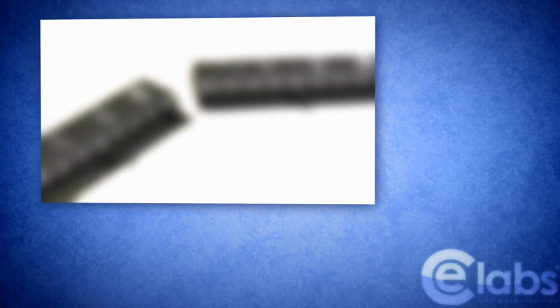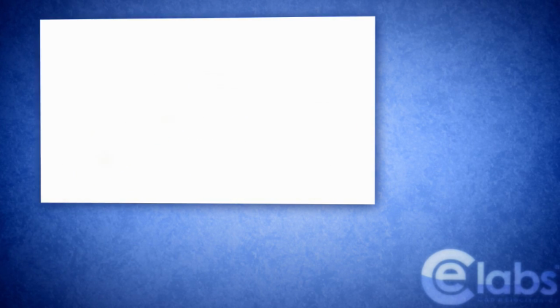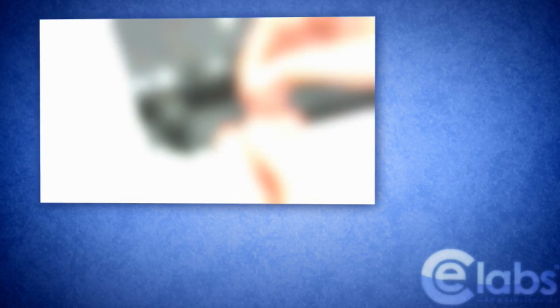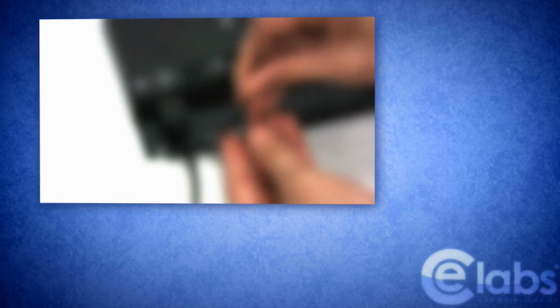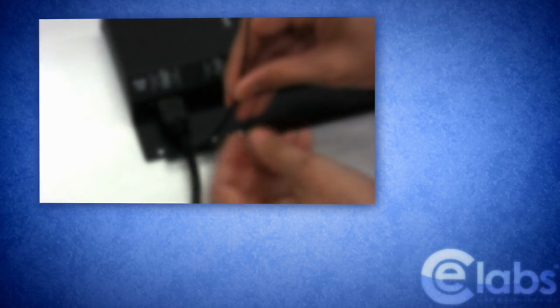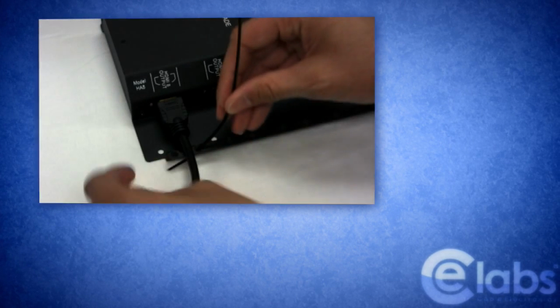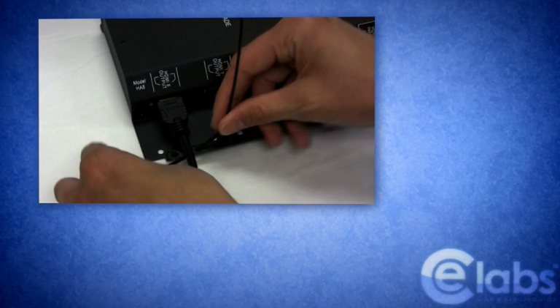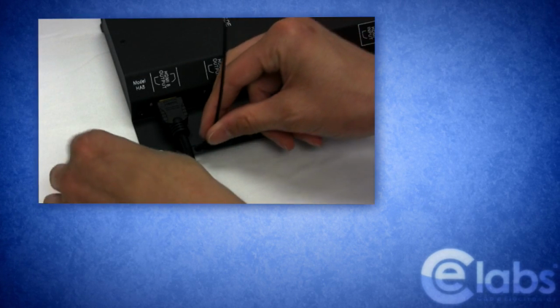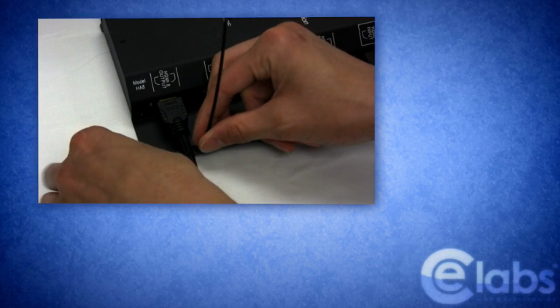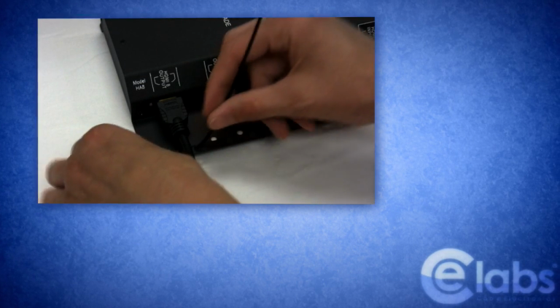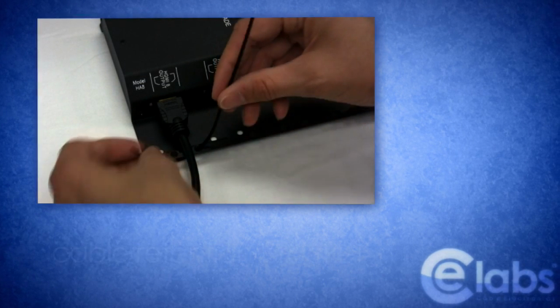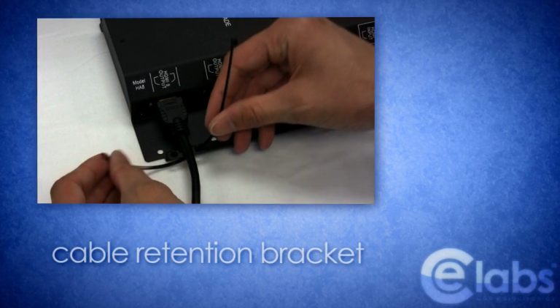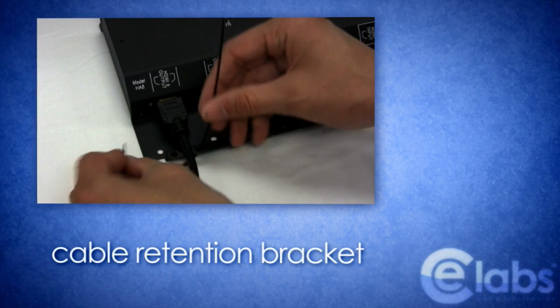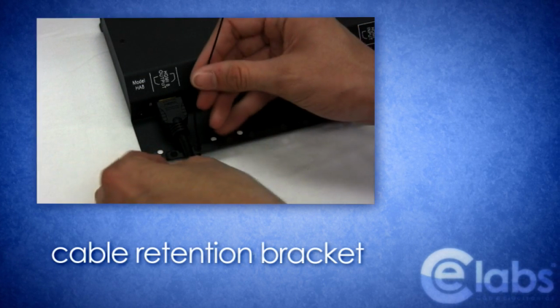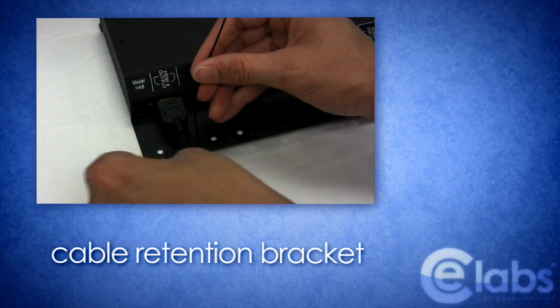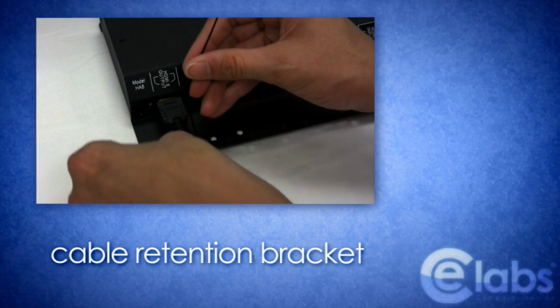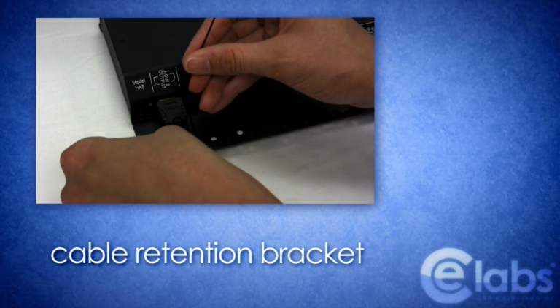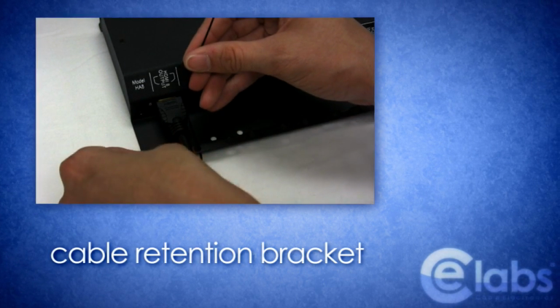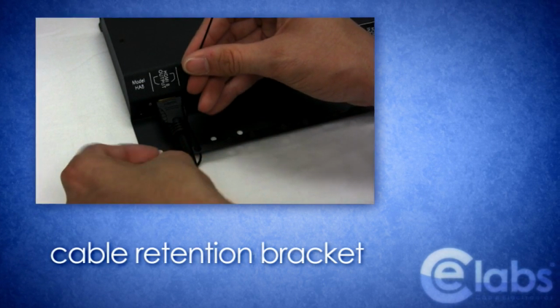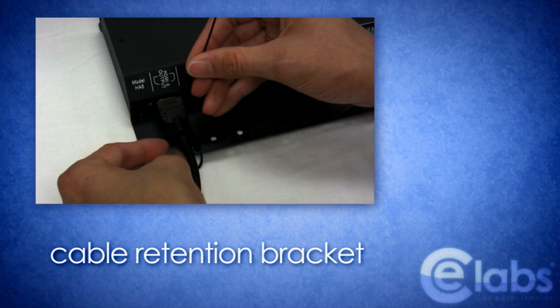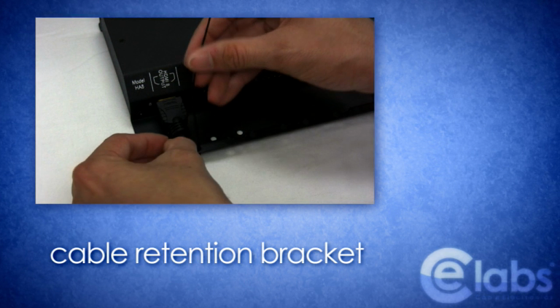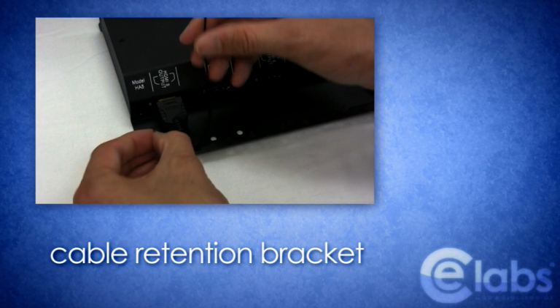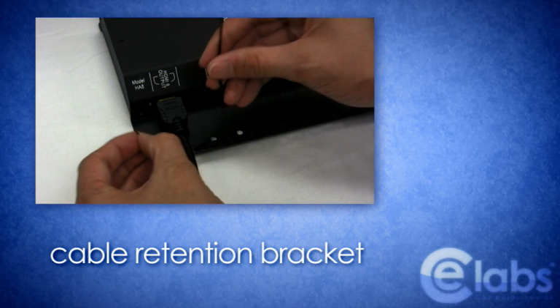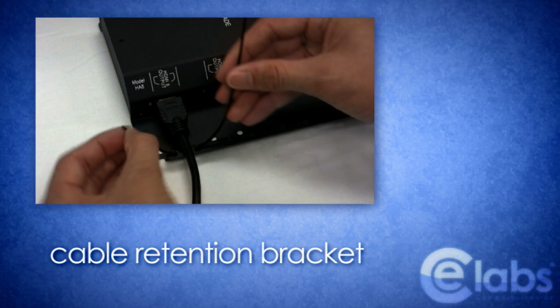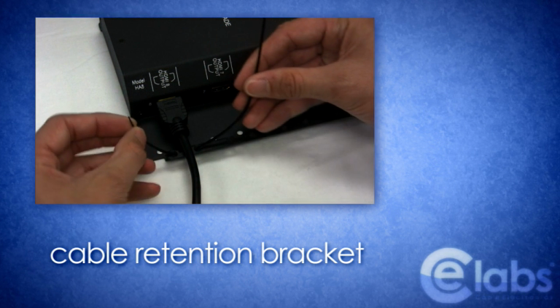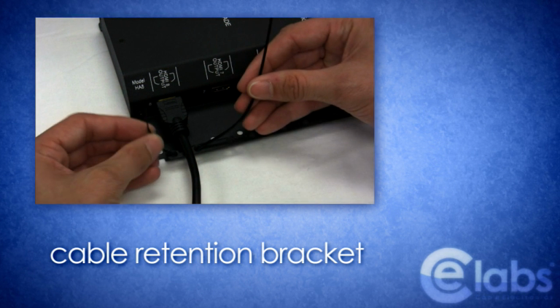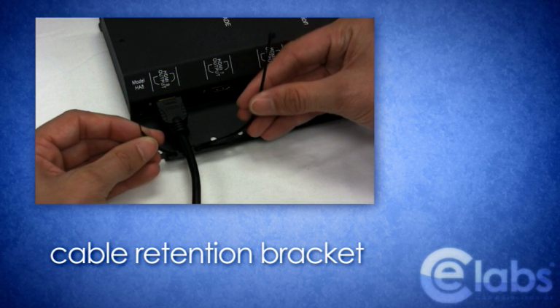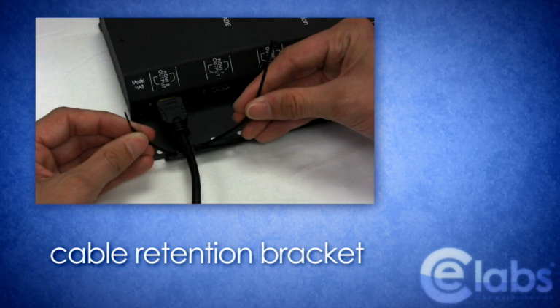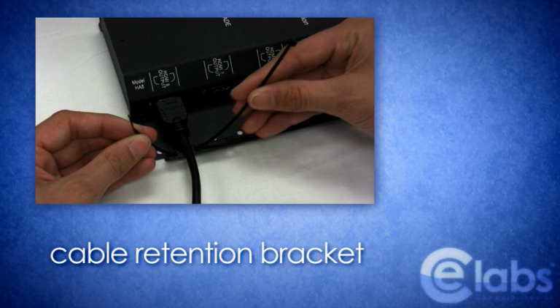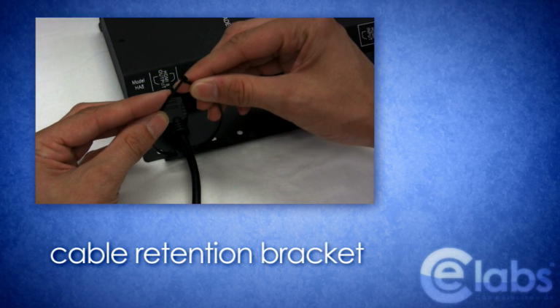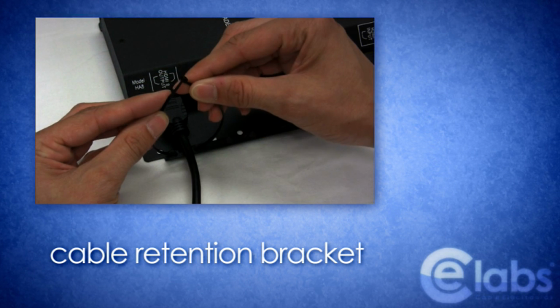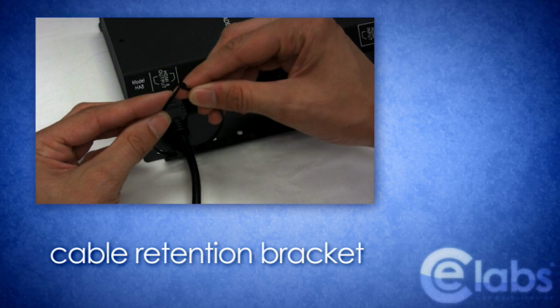Unique about CE Labs' HA8 is the integrated cable retention bracket, ensuring there is never a lost signal due to rough retail environments or accidental unplugs.